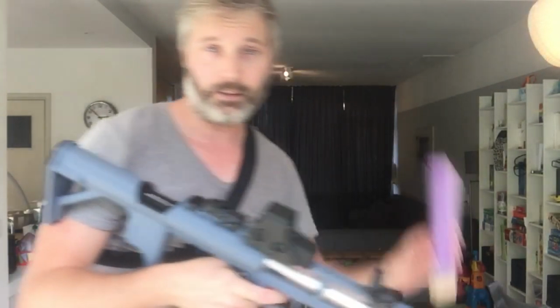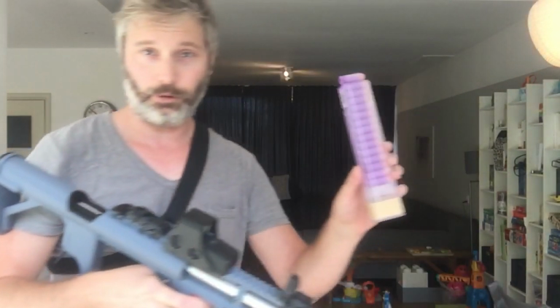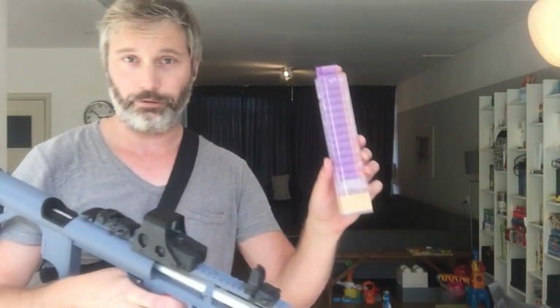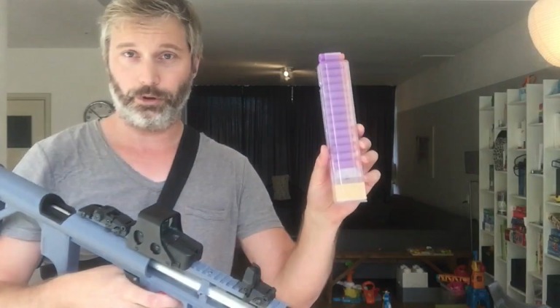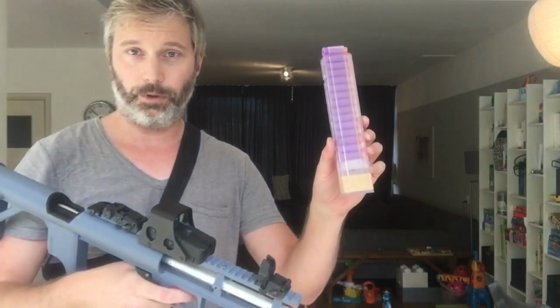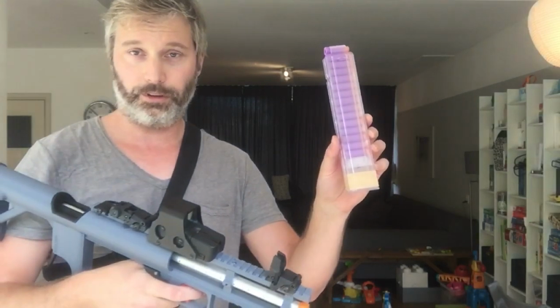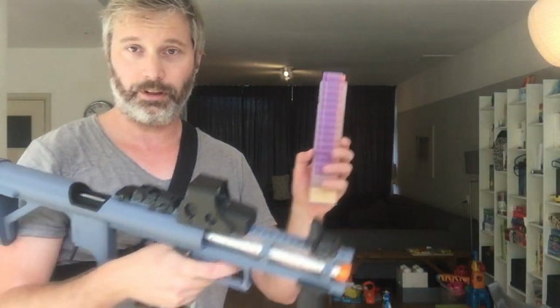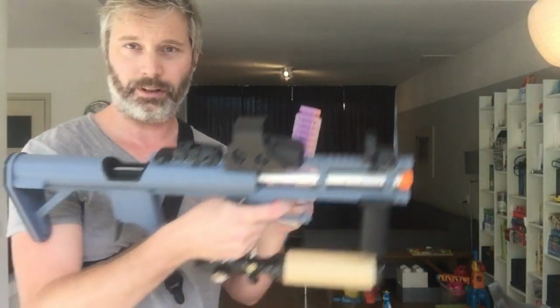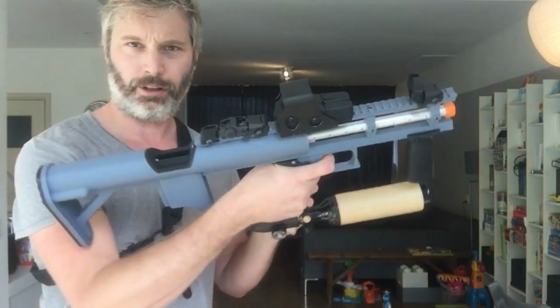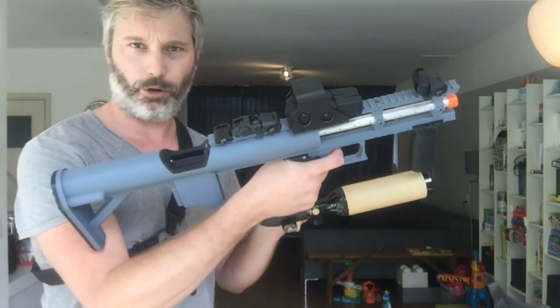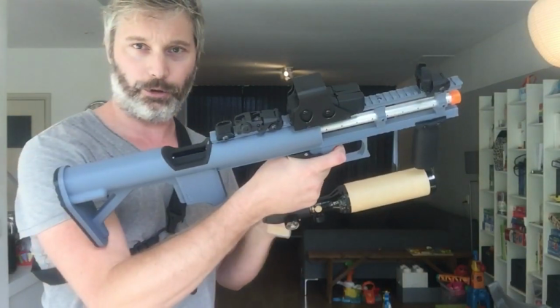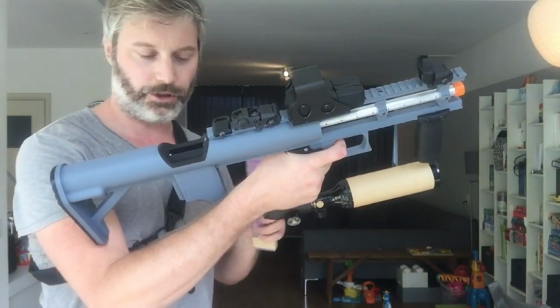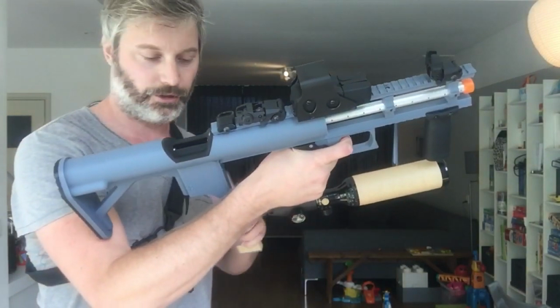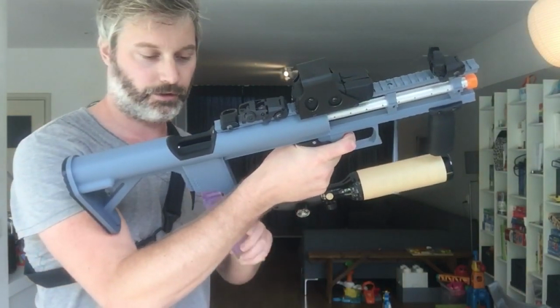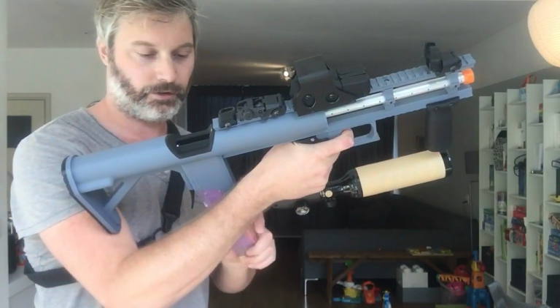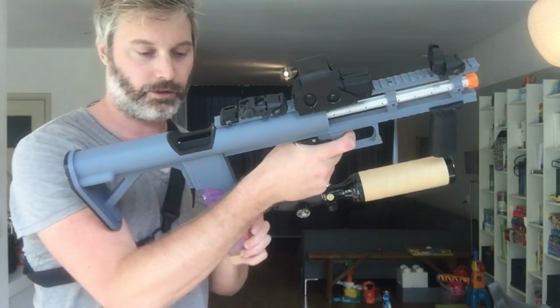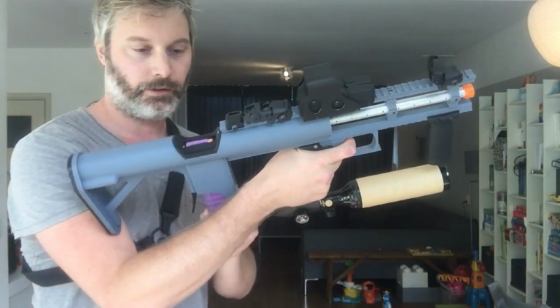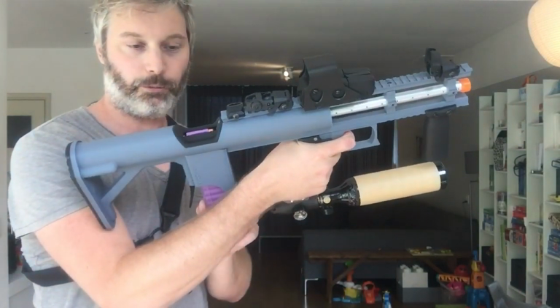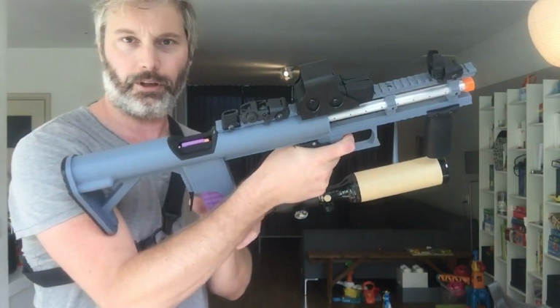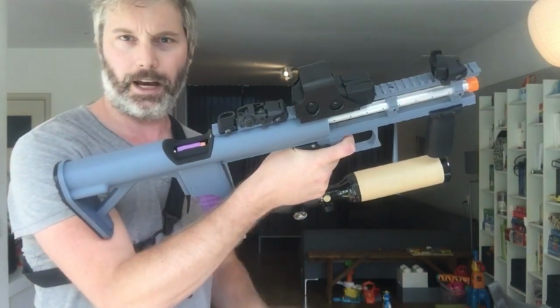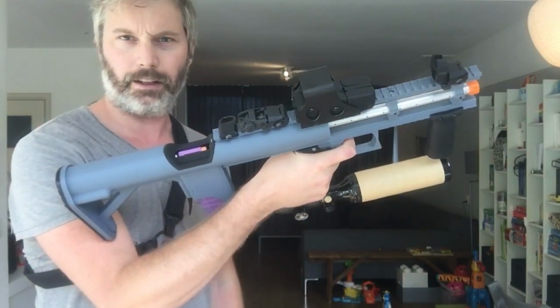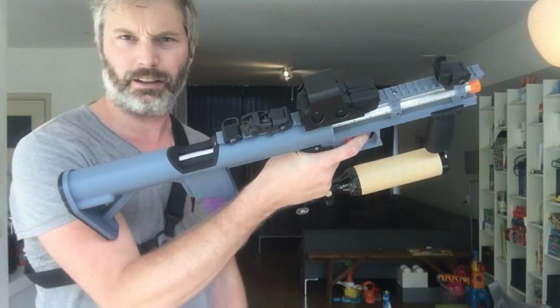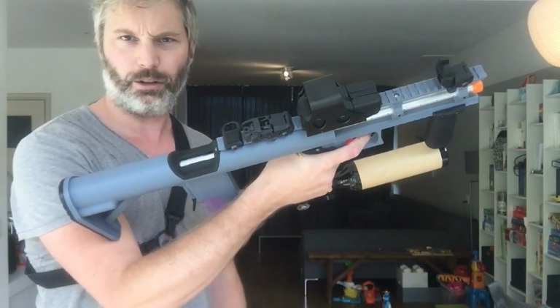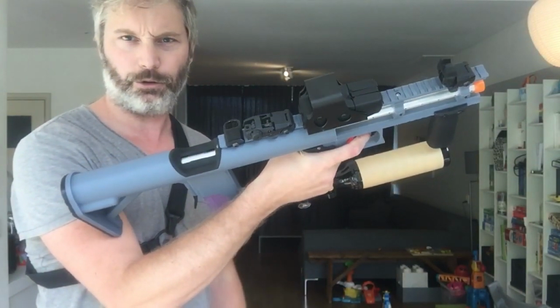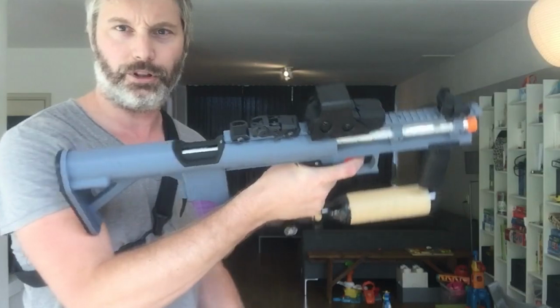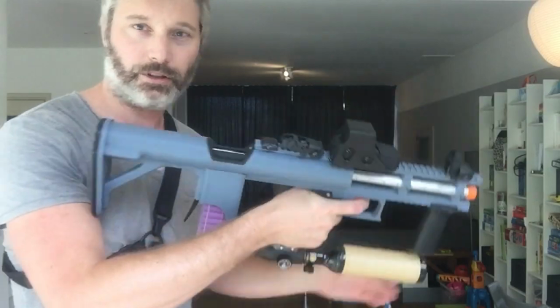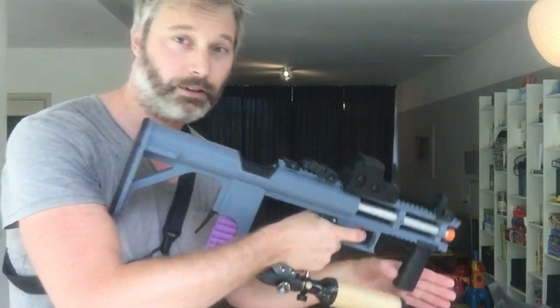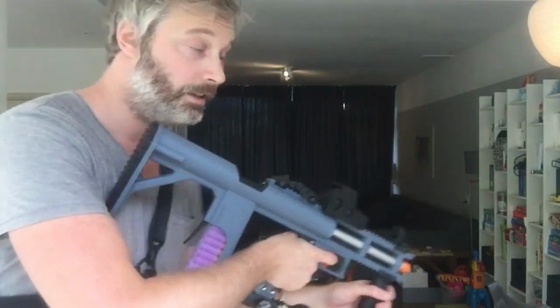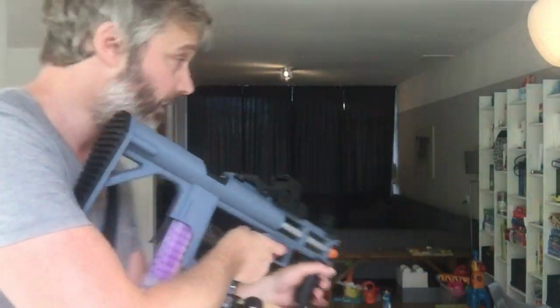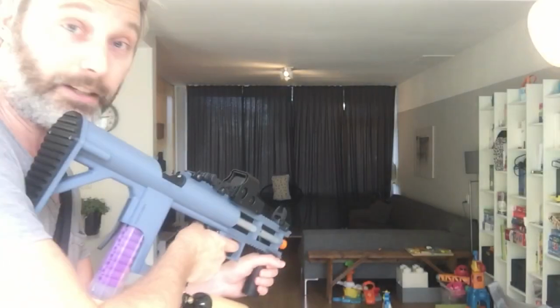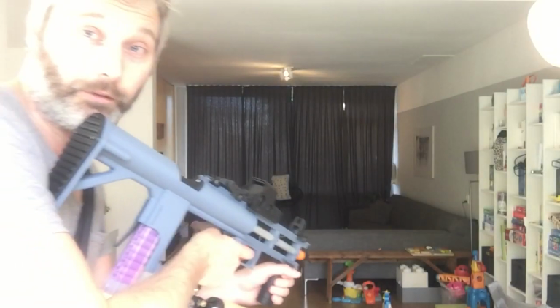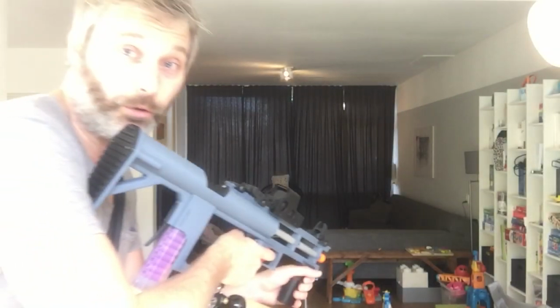Now we'll go for the Worker ones. Open the breech, put in the mag, close the breech. Let's have a go.